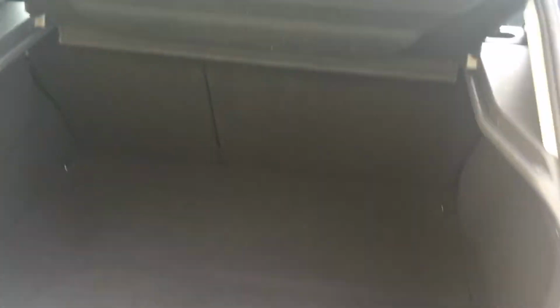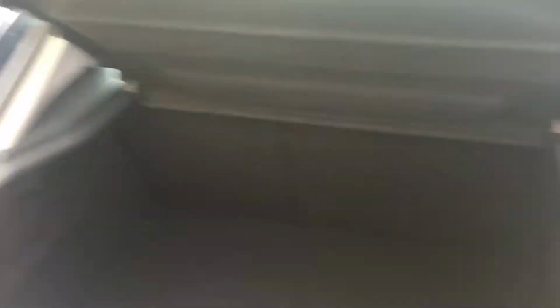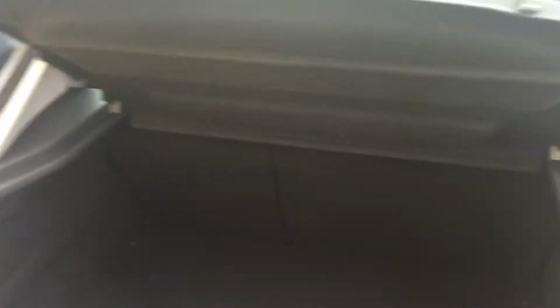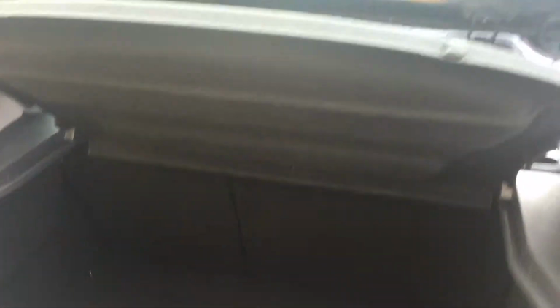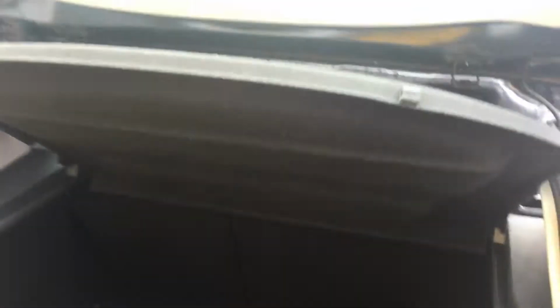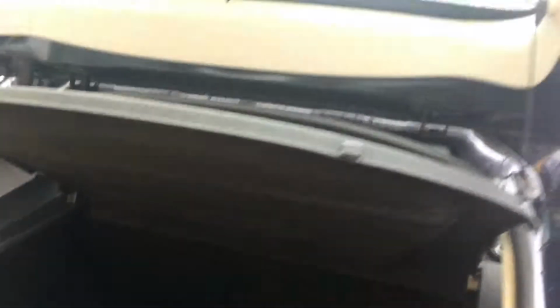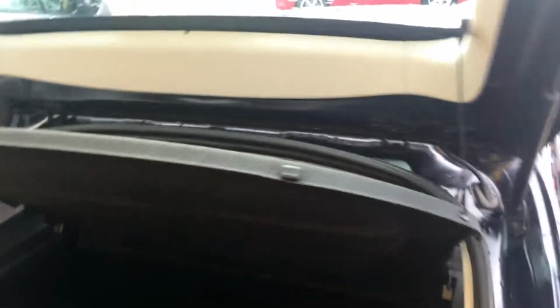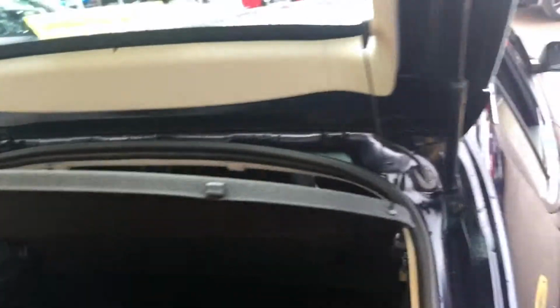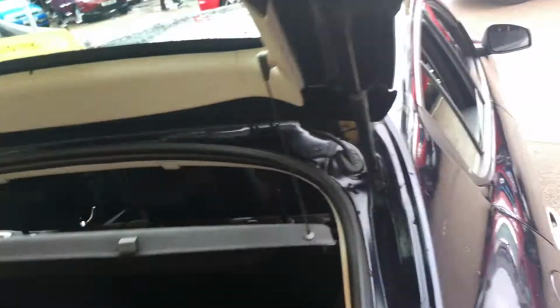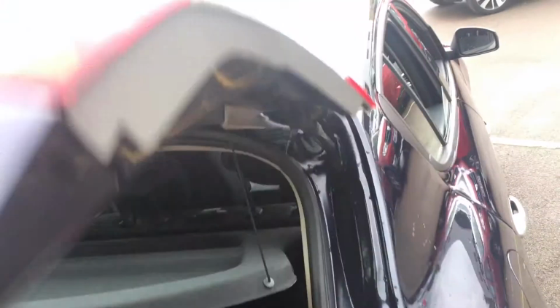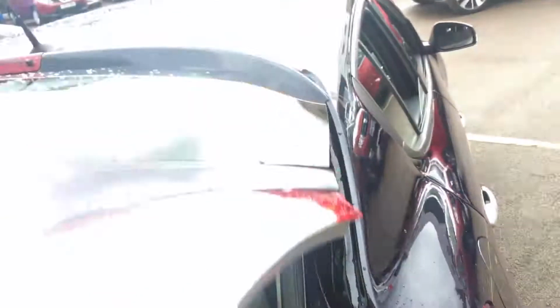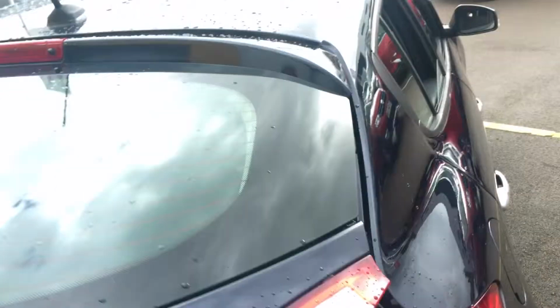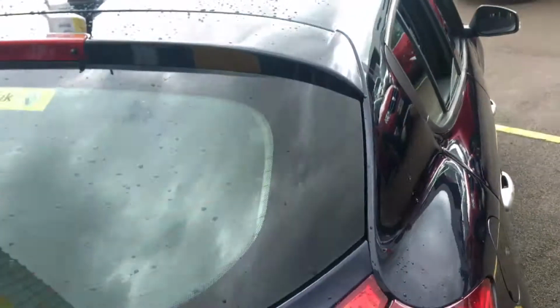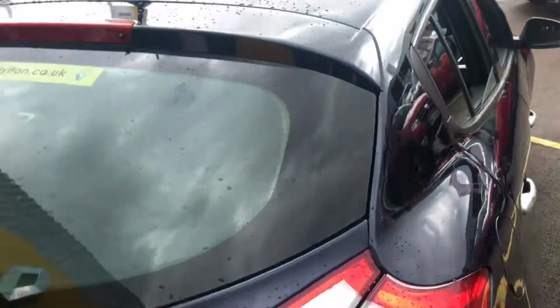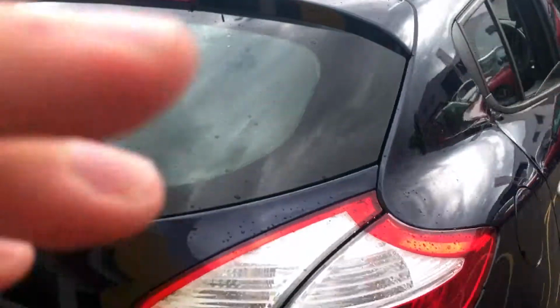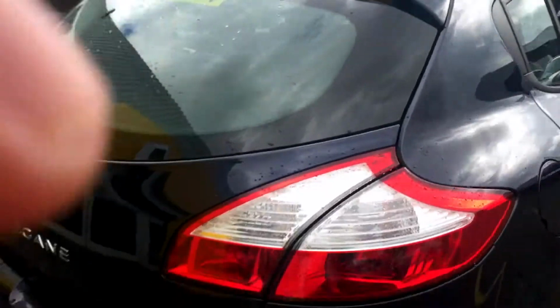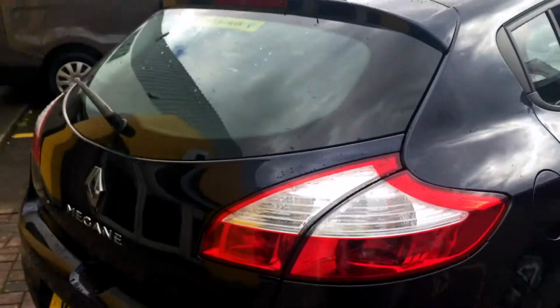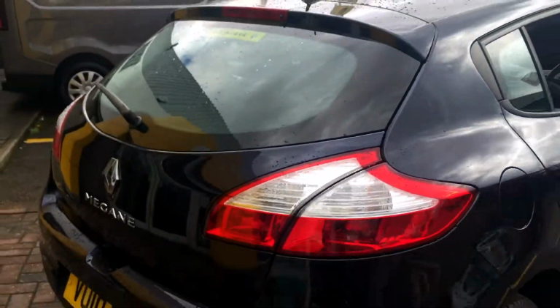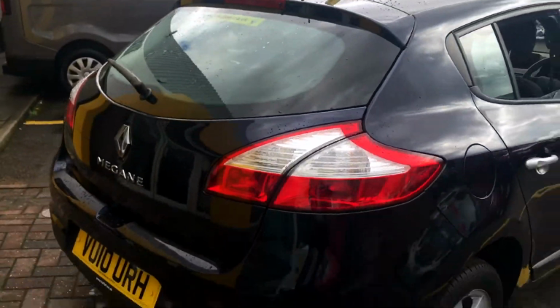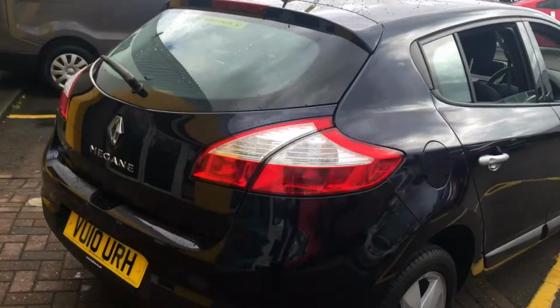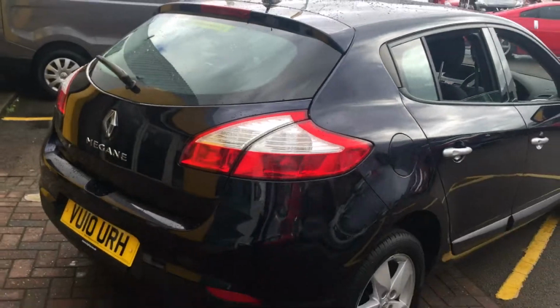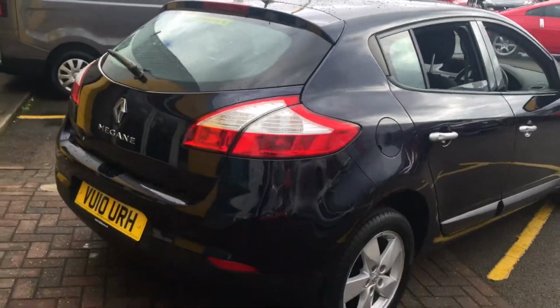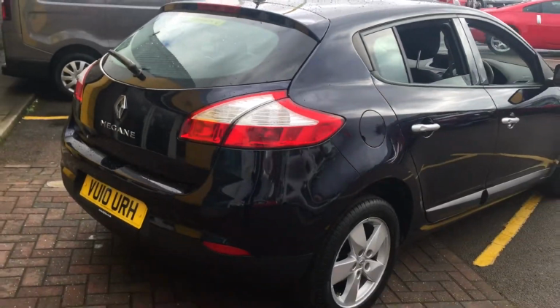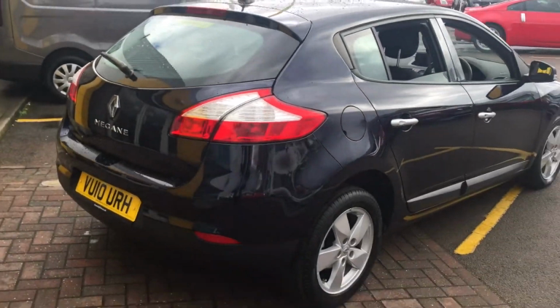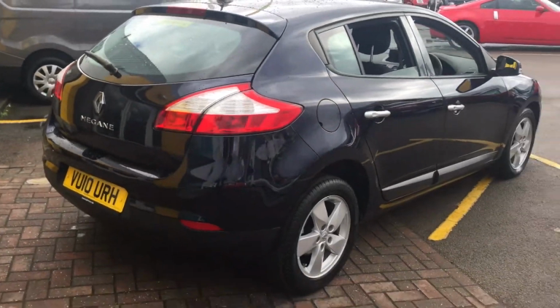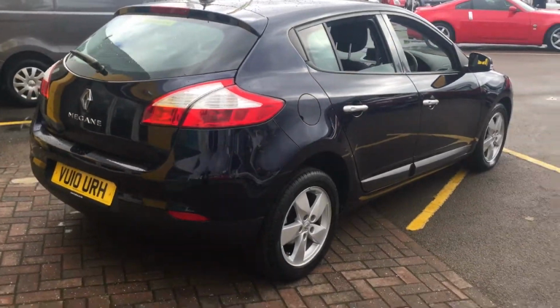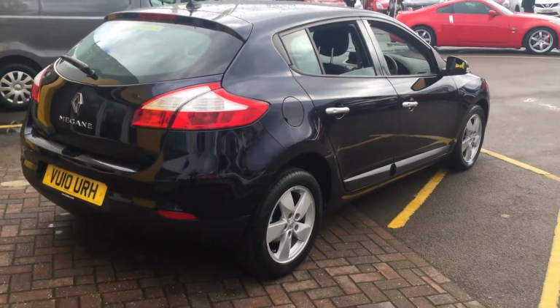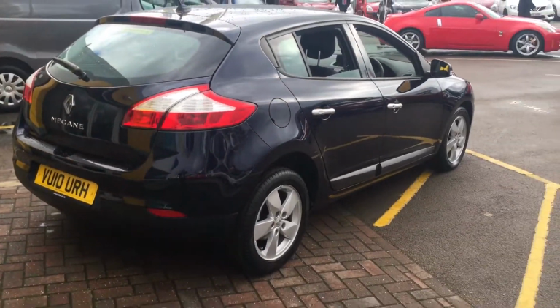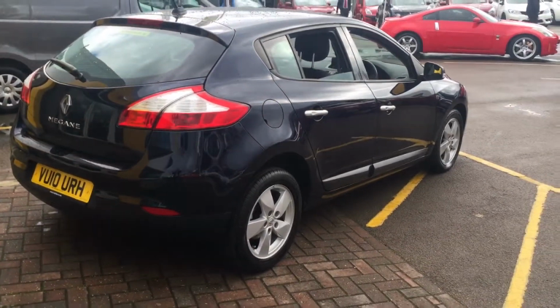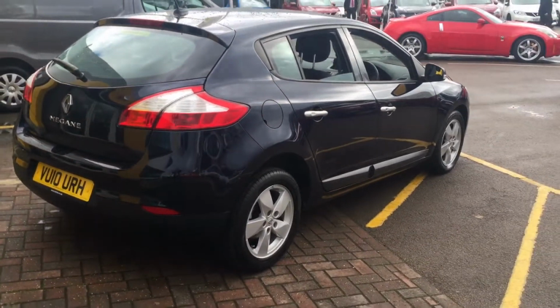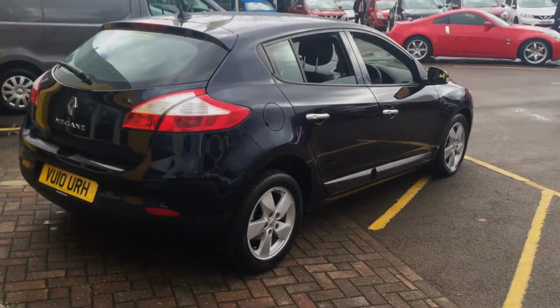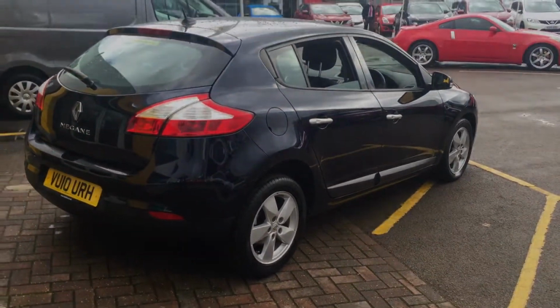If you want to come down and have a look at this vehicle or test drive anything we have, don't be afraid to get in touch with us at Hilton Renault Cheltenham.